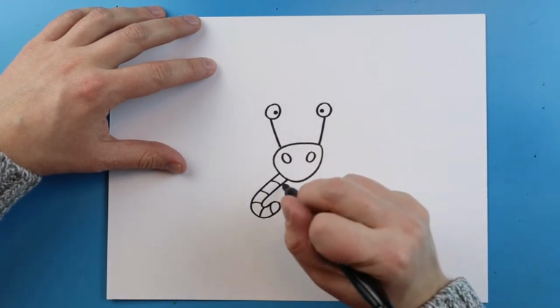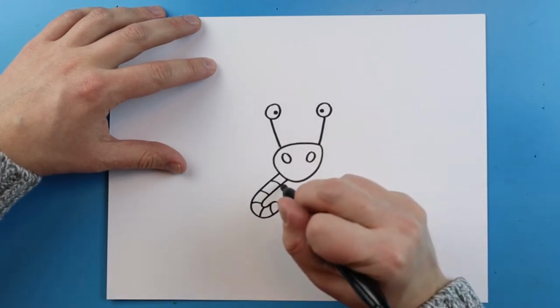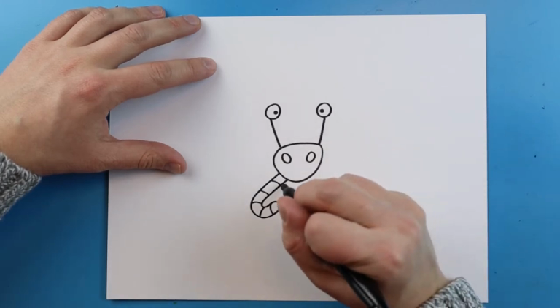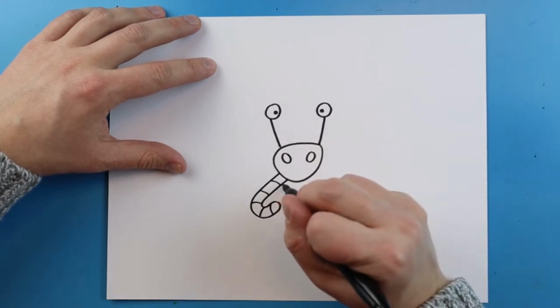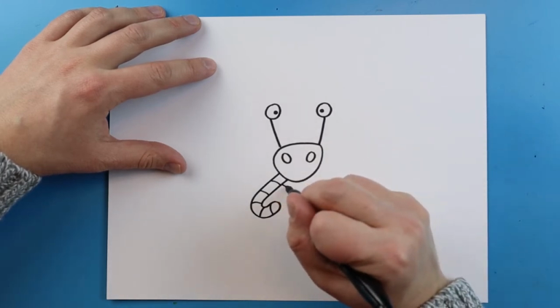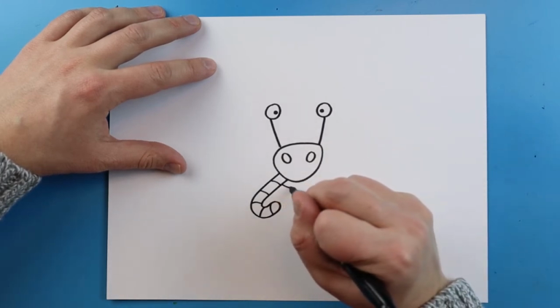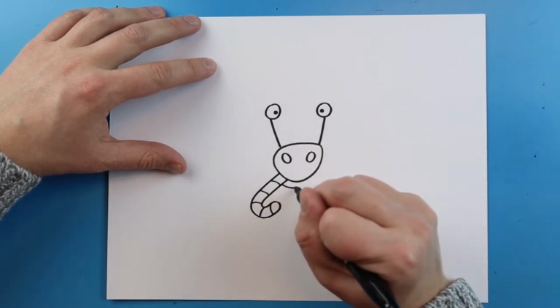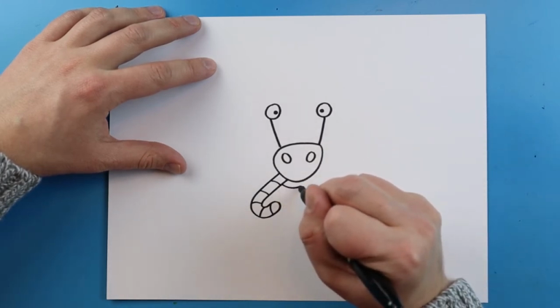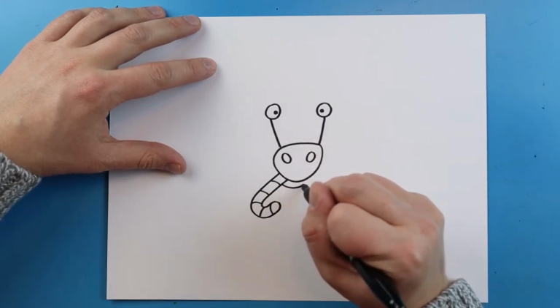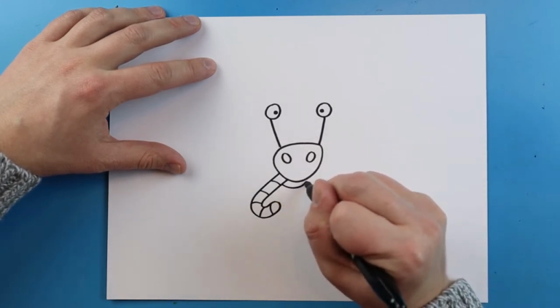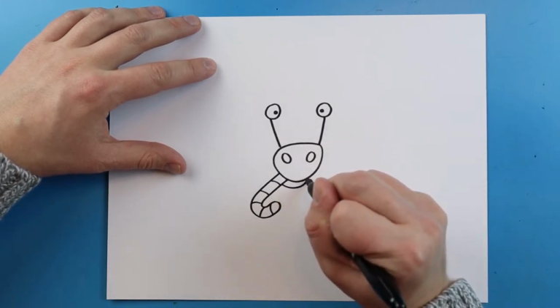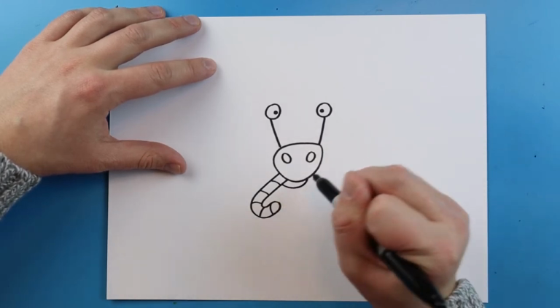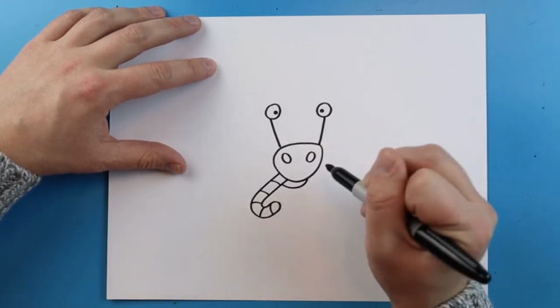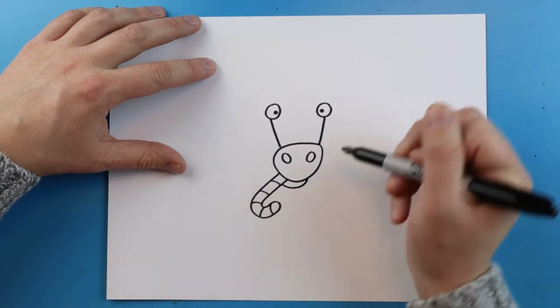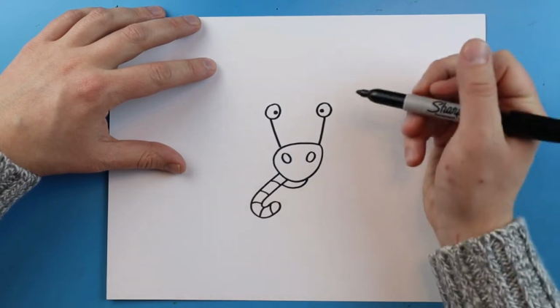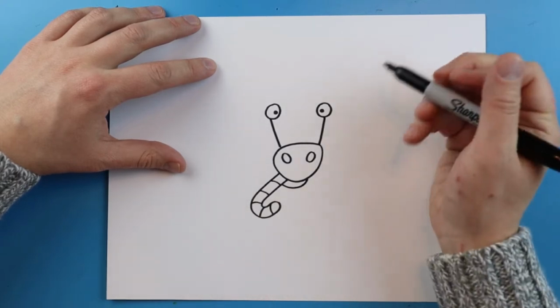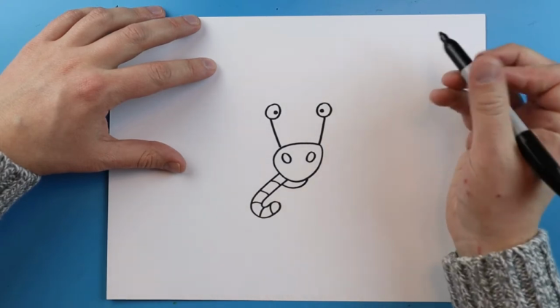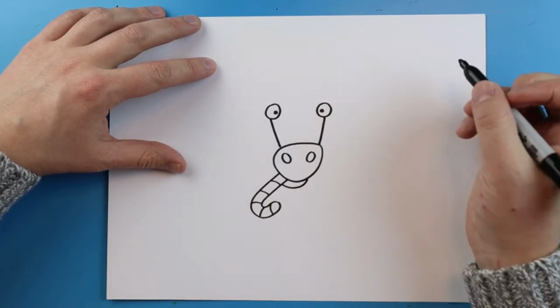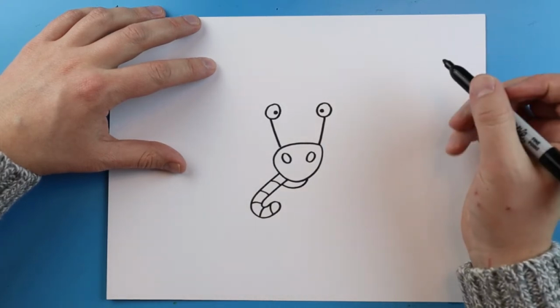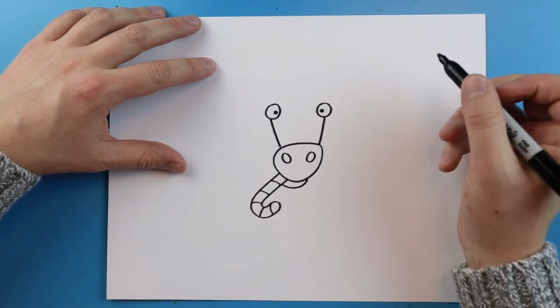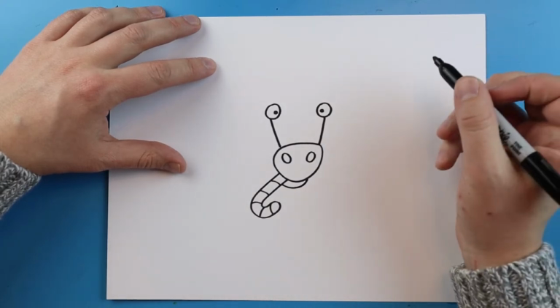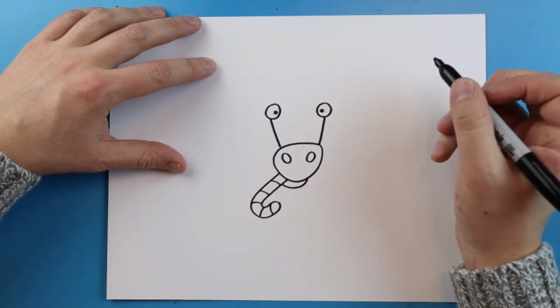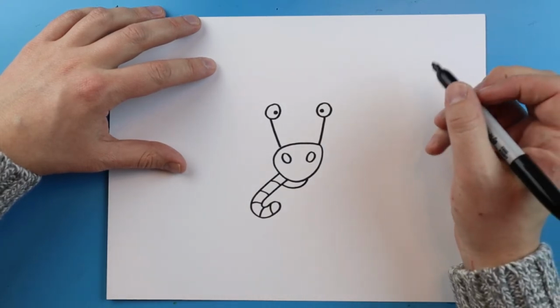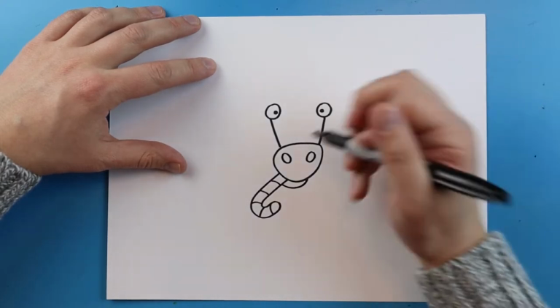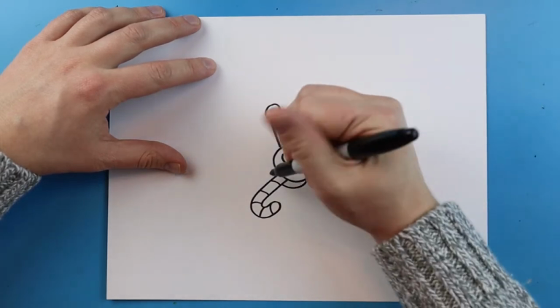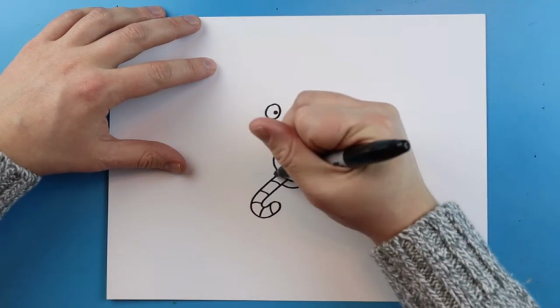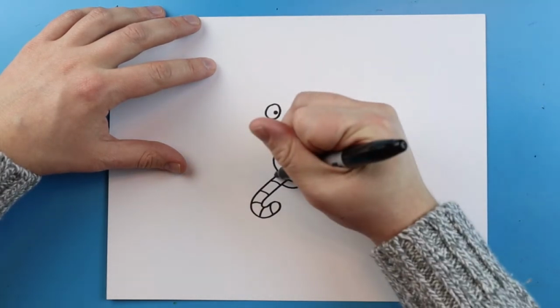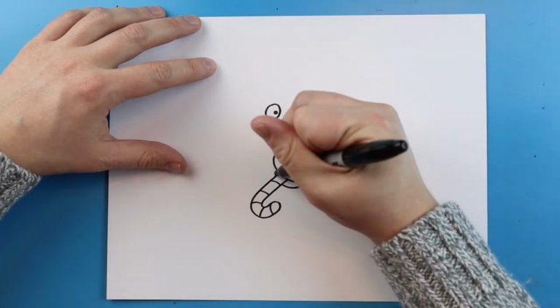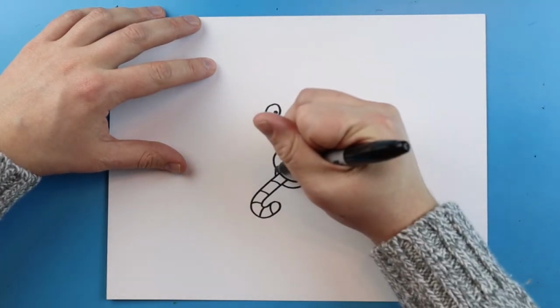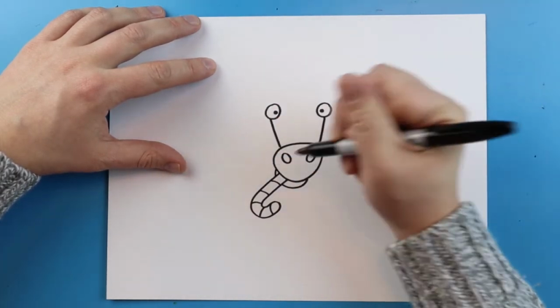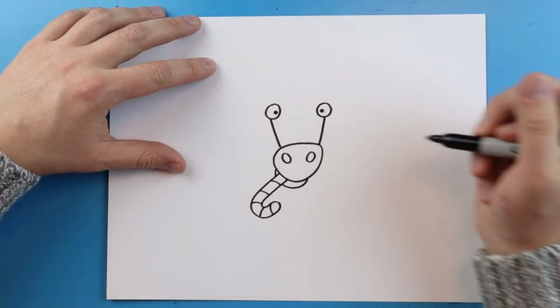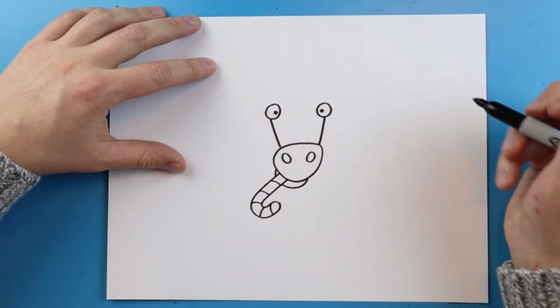Right here I'm going to add a little curved line underneath here for the mouth, and we'll add a little bit more right there.